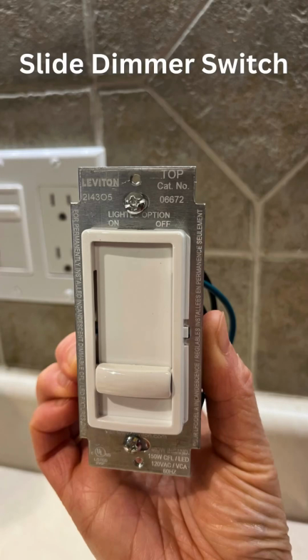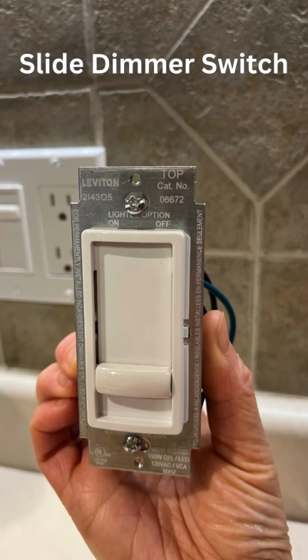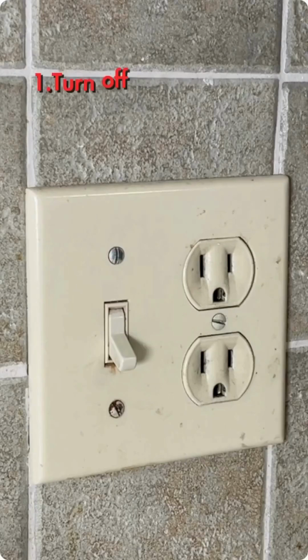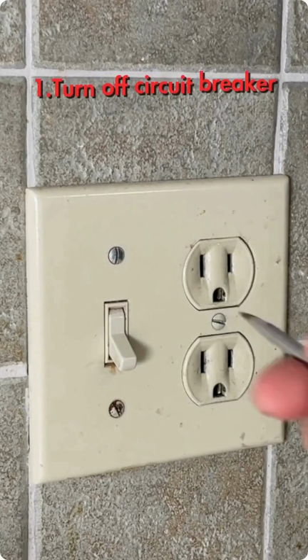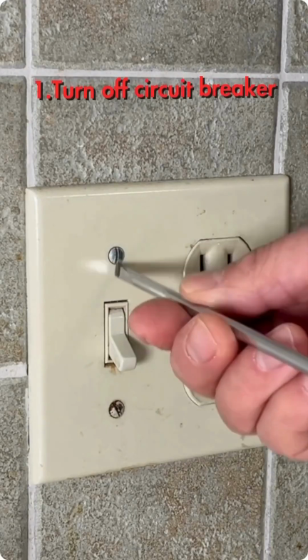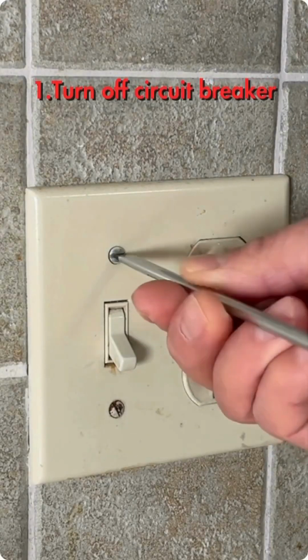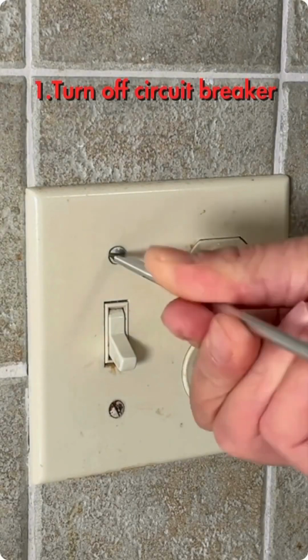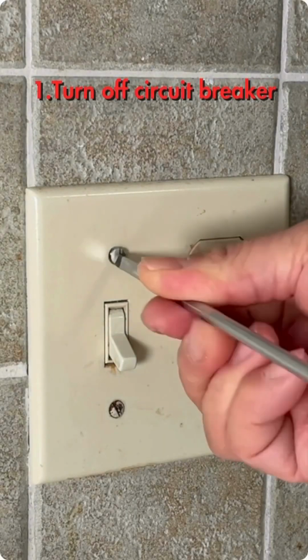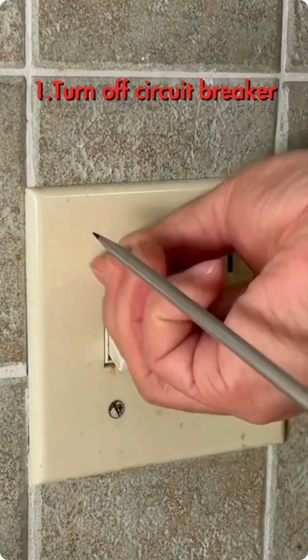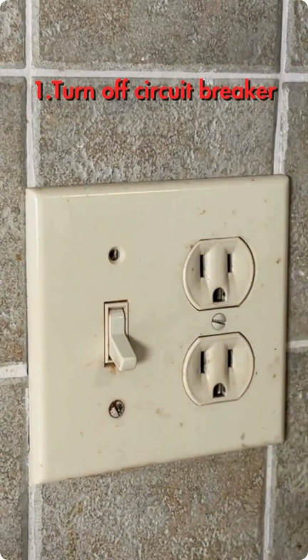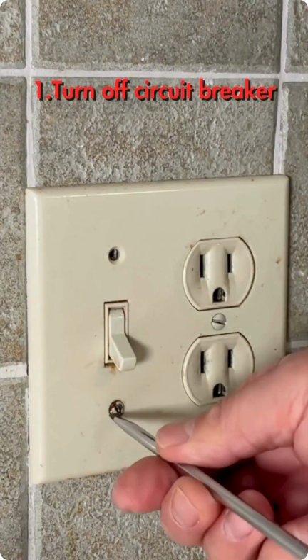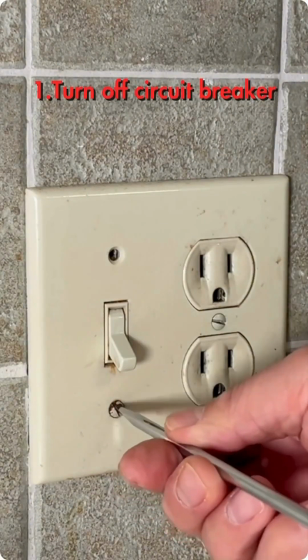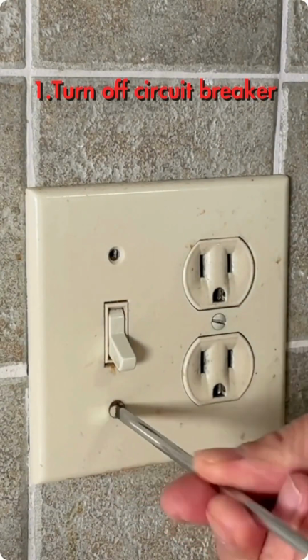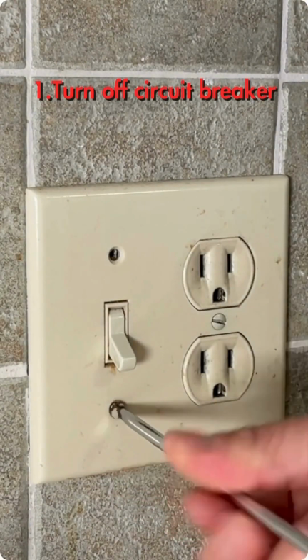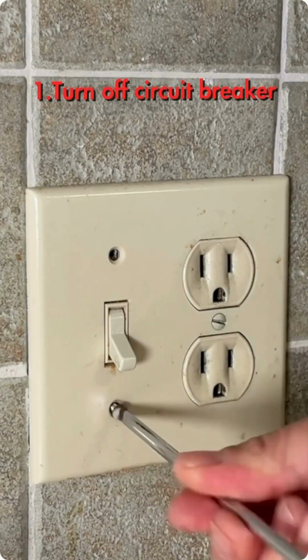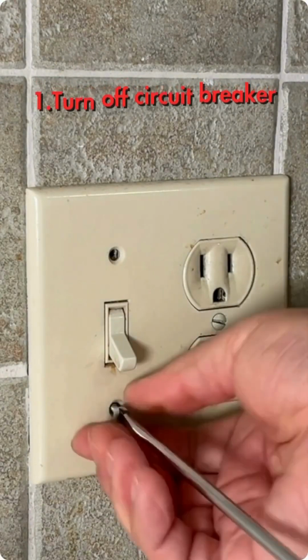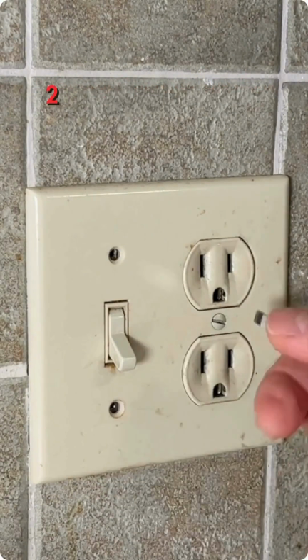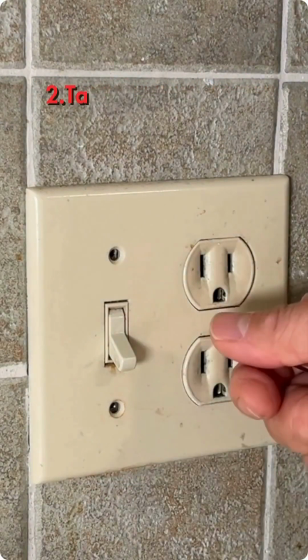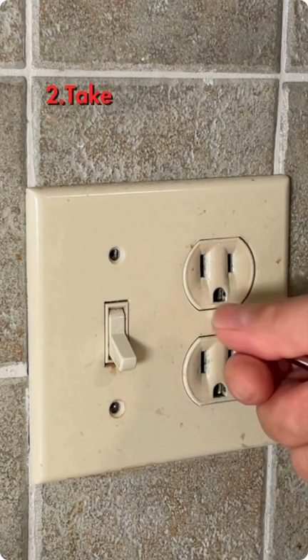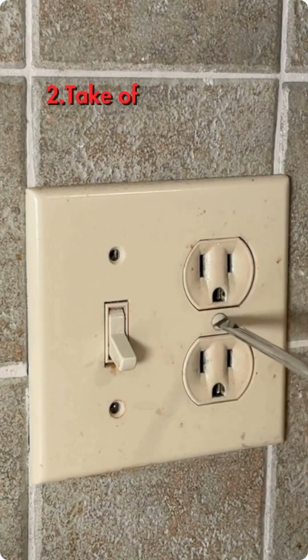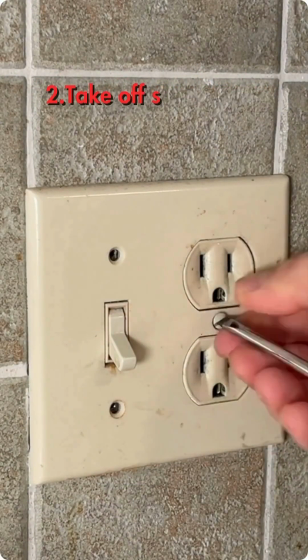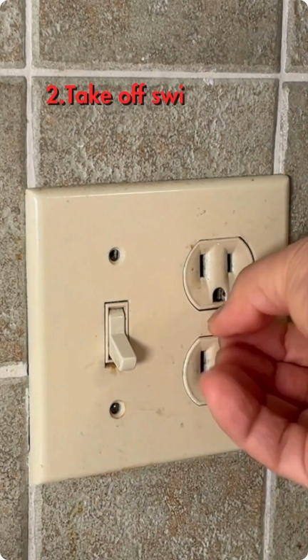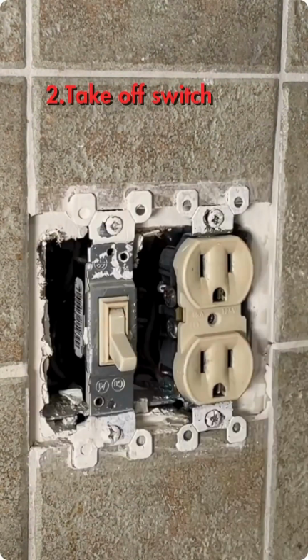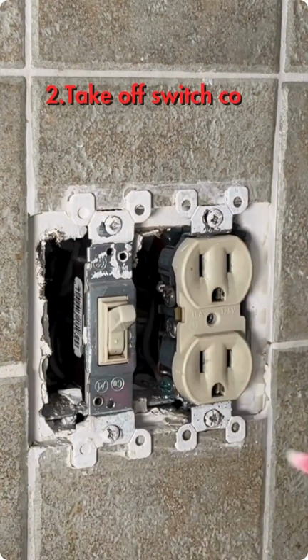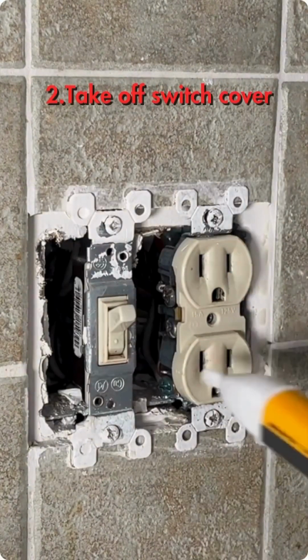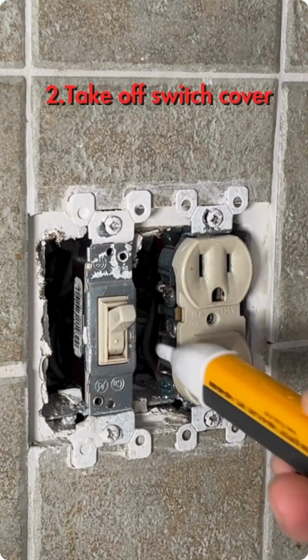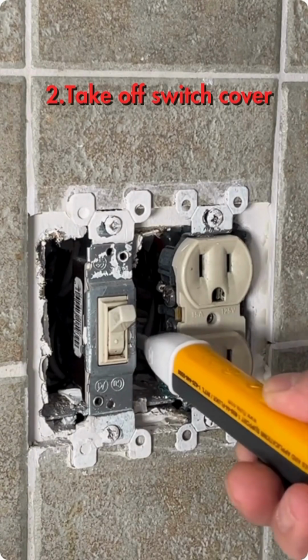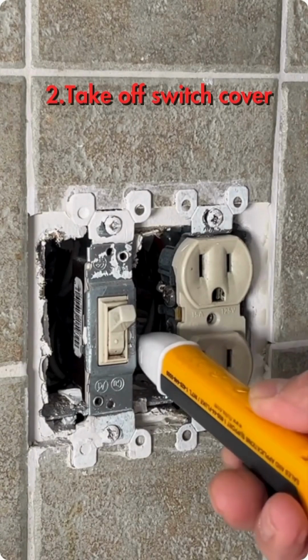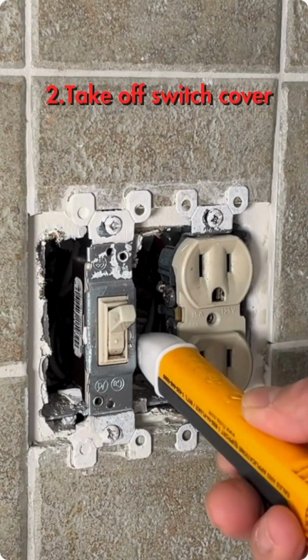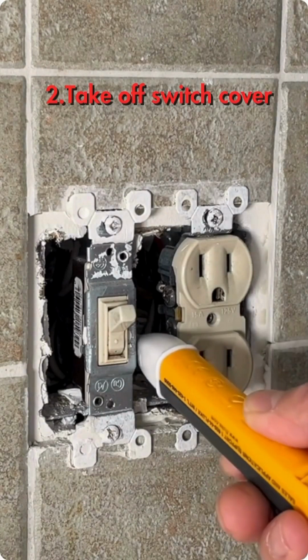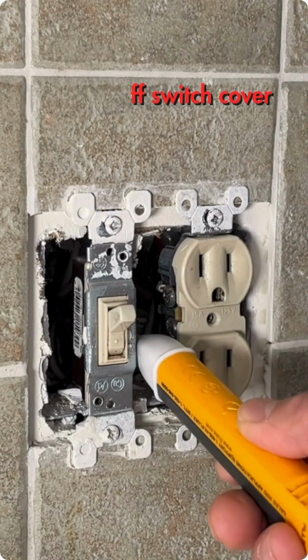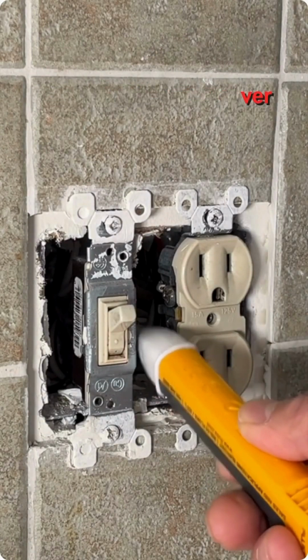For safety, you better turn off the circuit breaker. Take off the cover and verify the electricity.